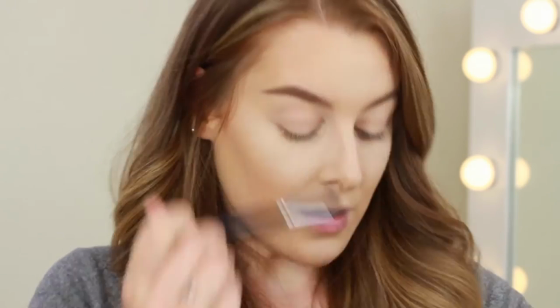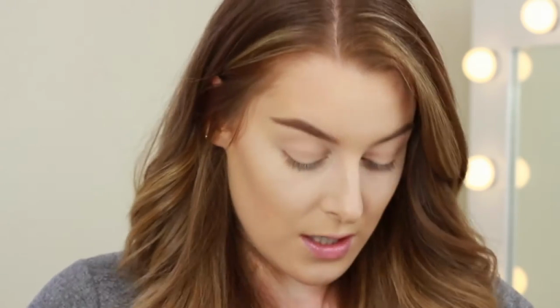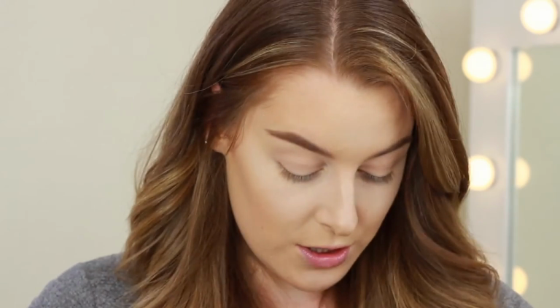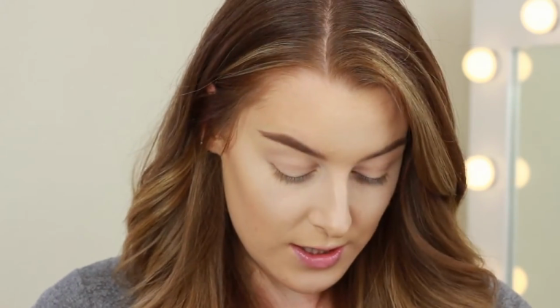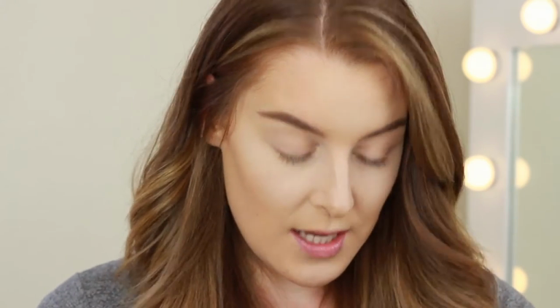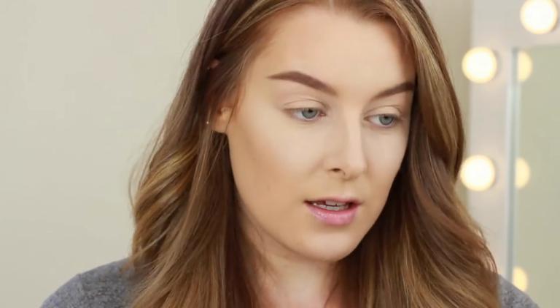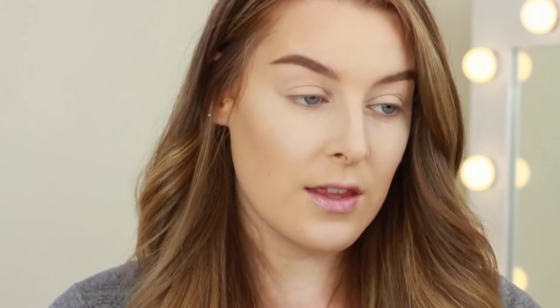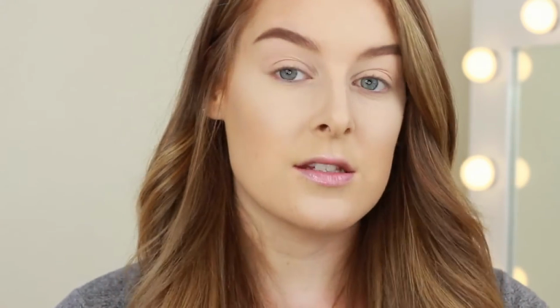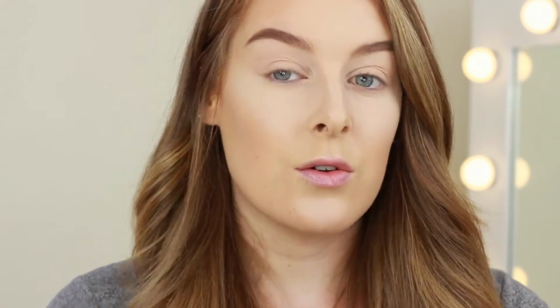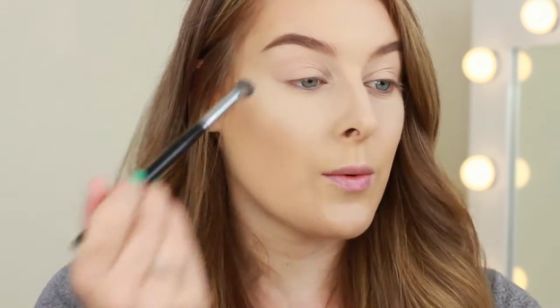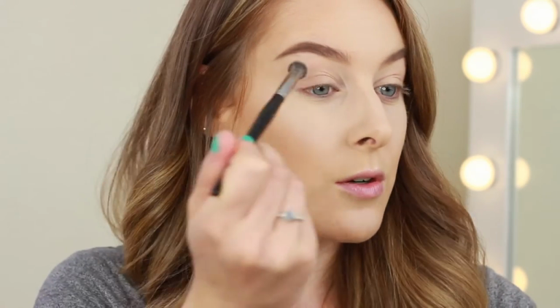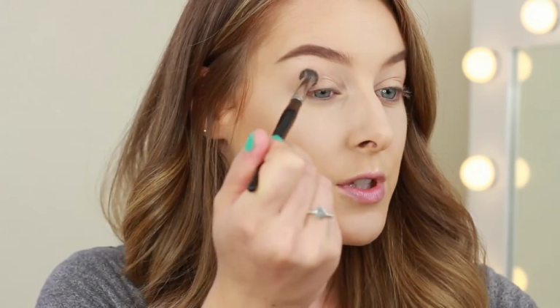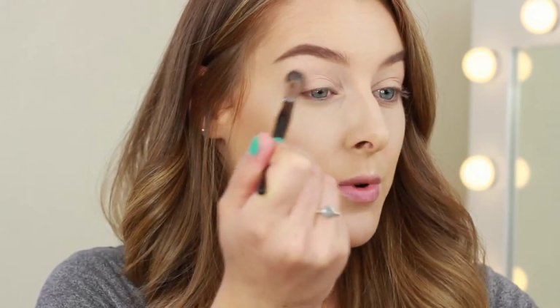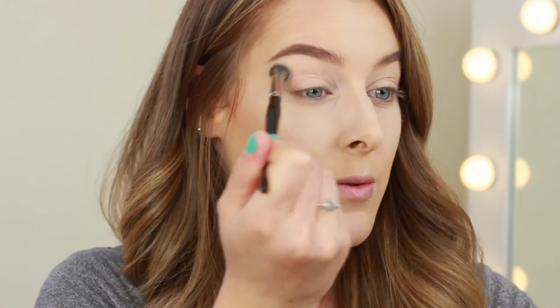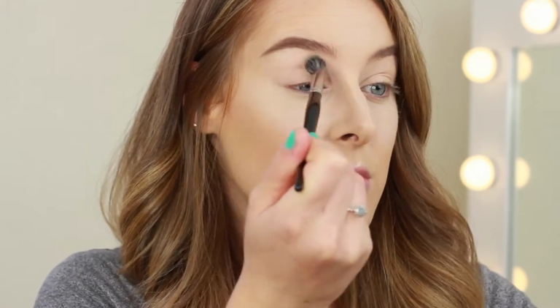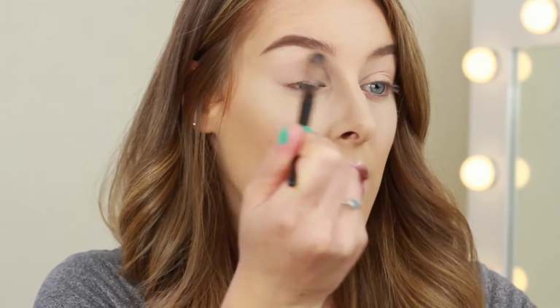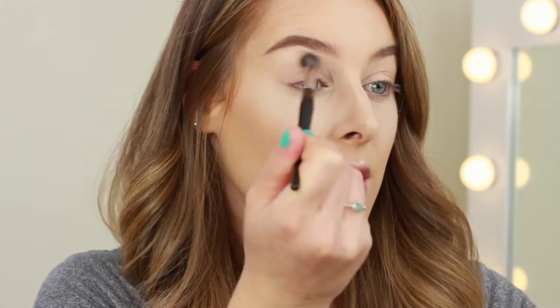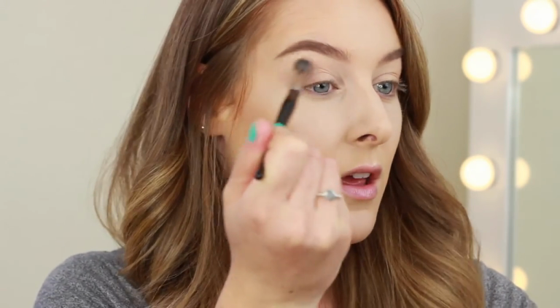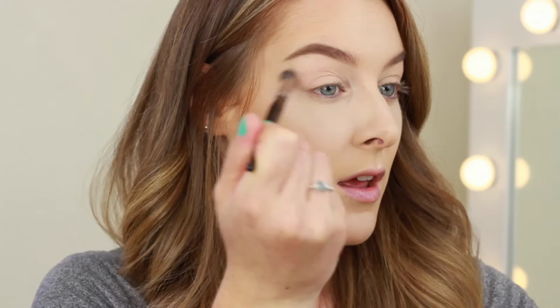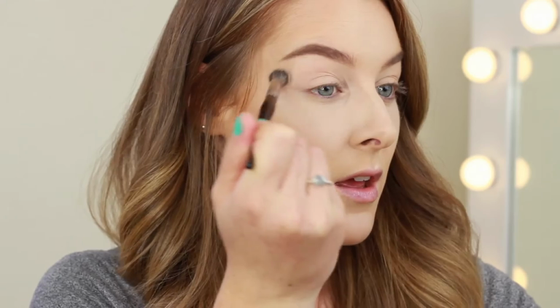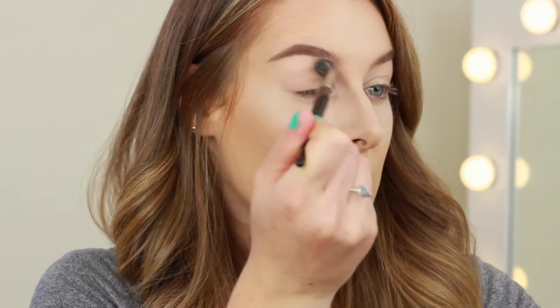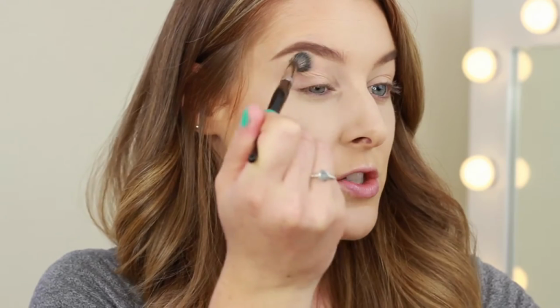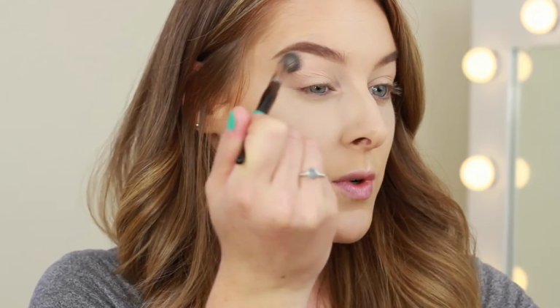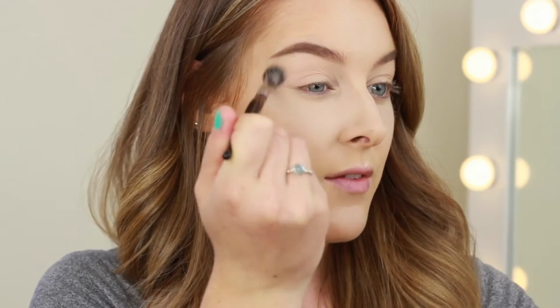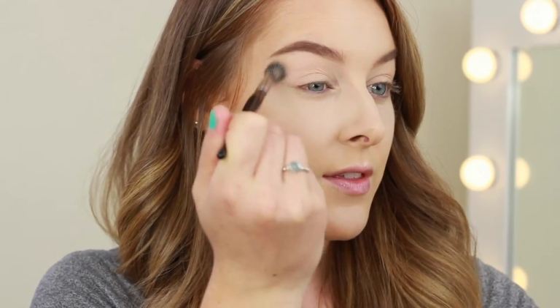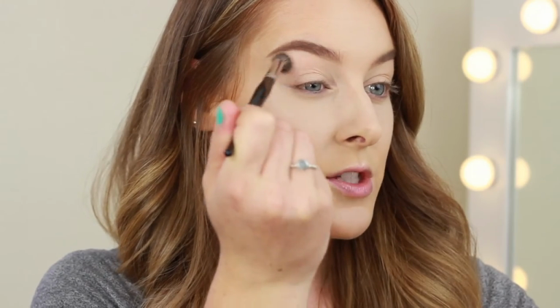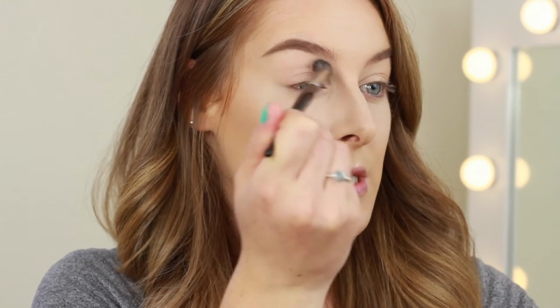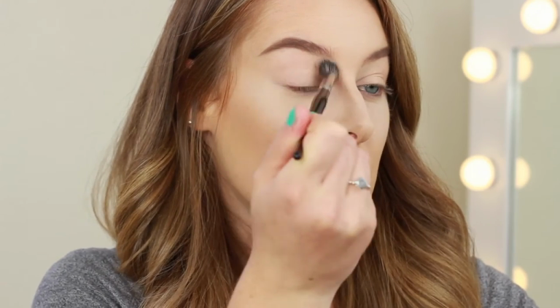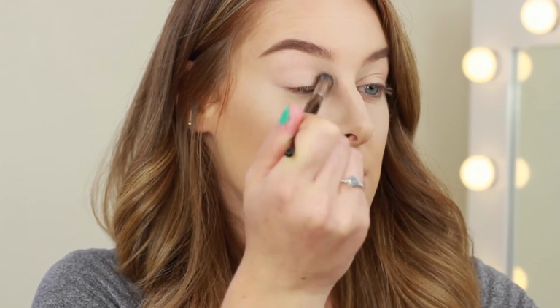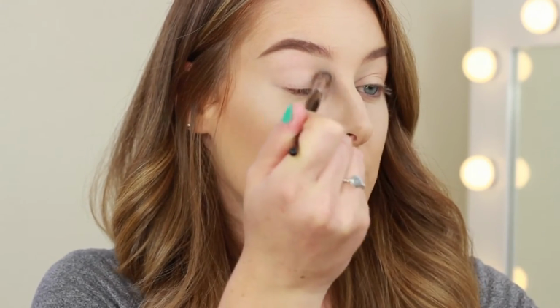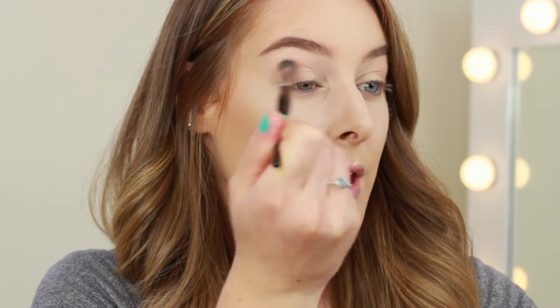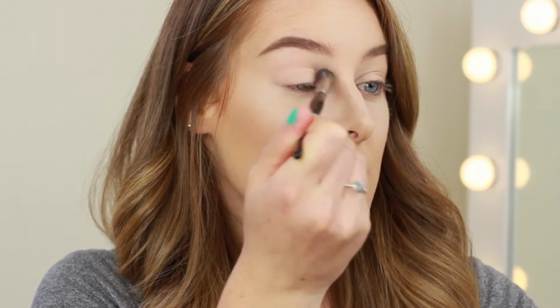You can take this all the way up to the brow as well — I just want everything to be set in place.